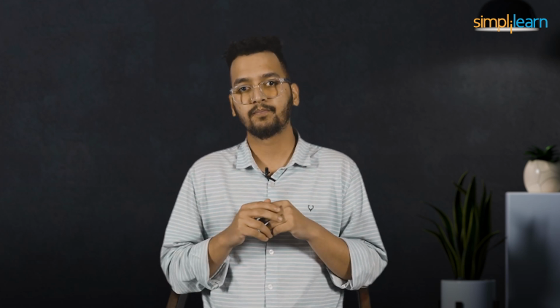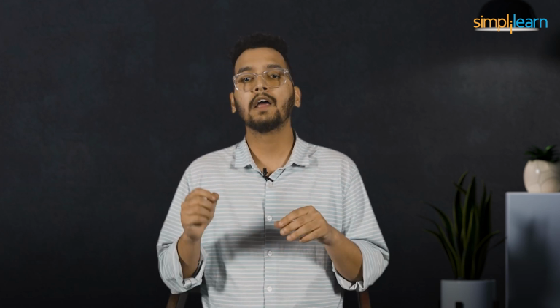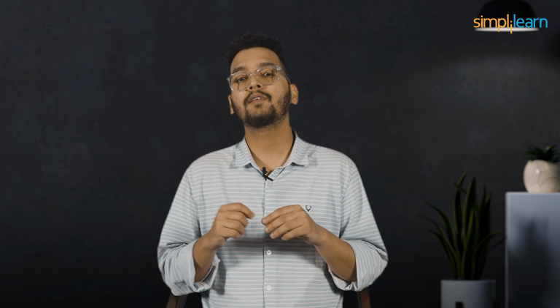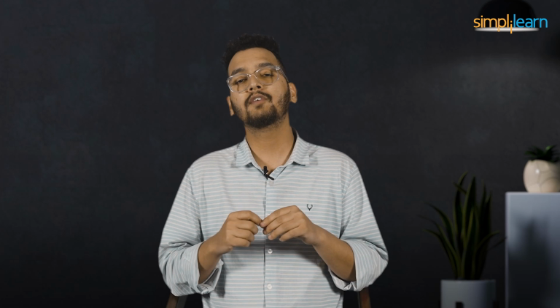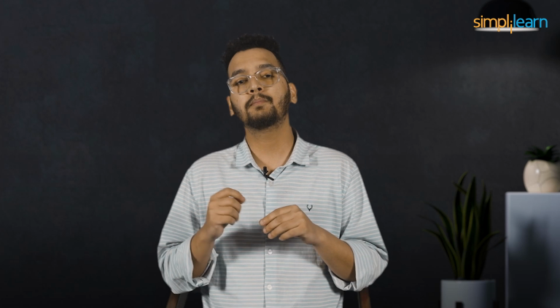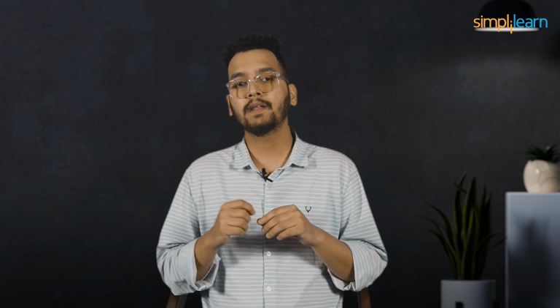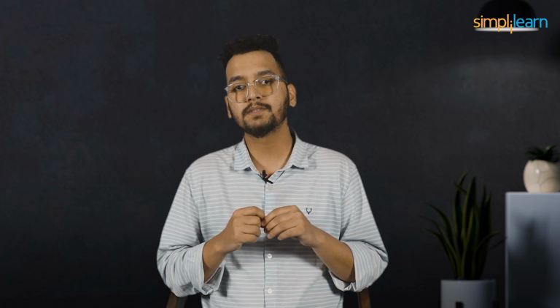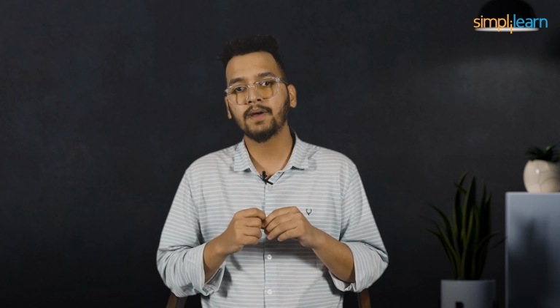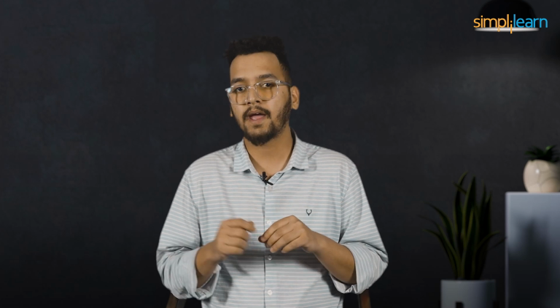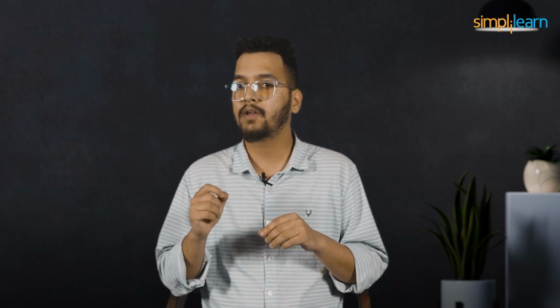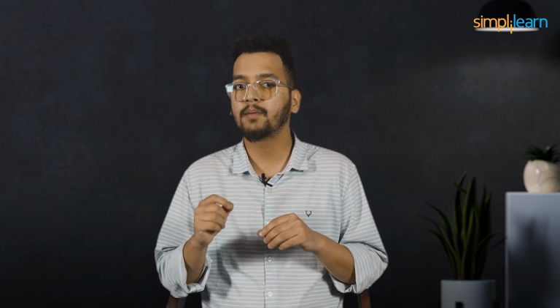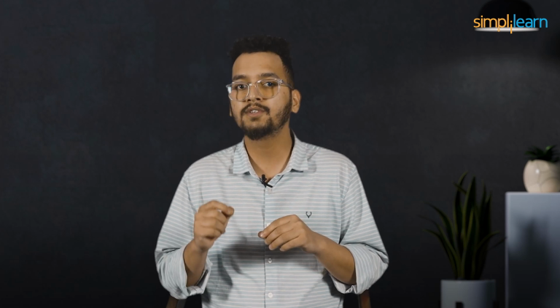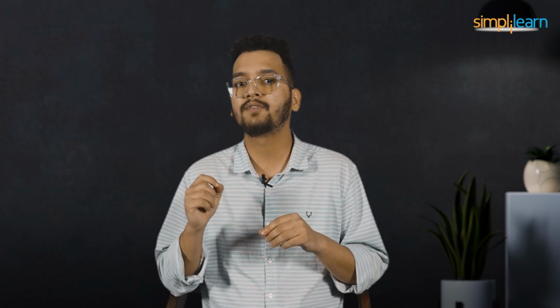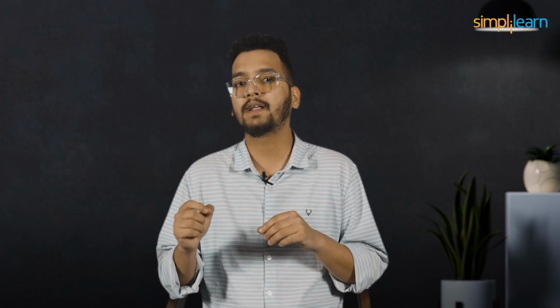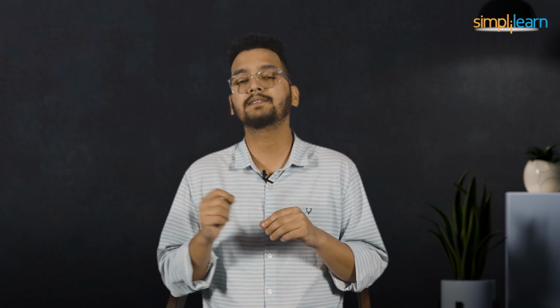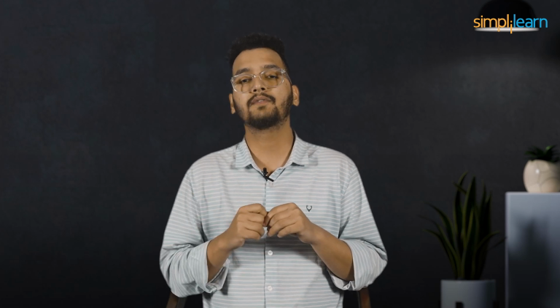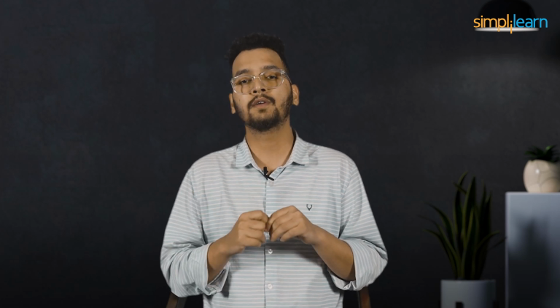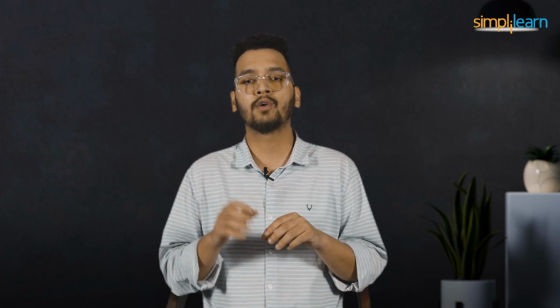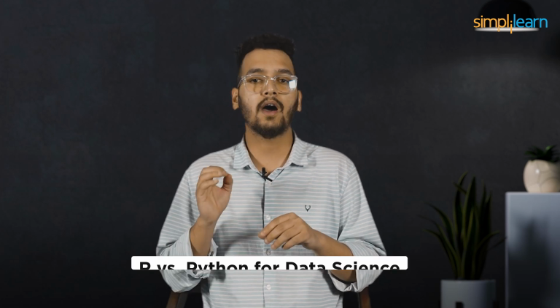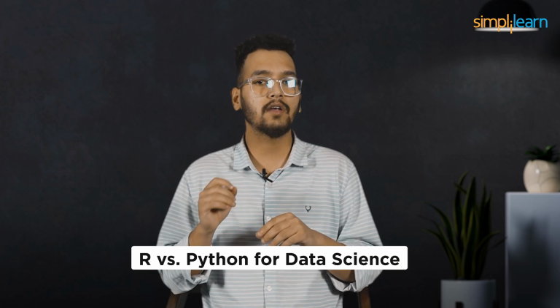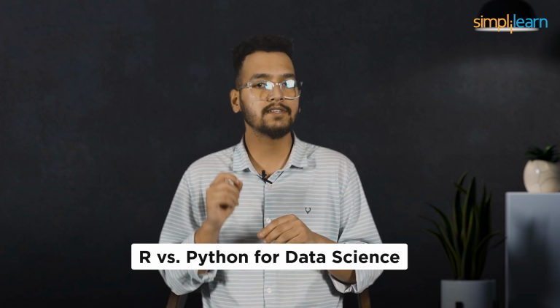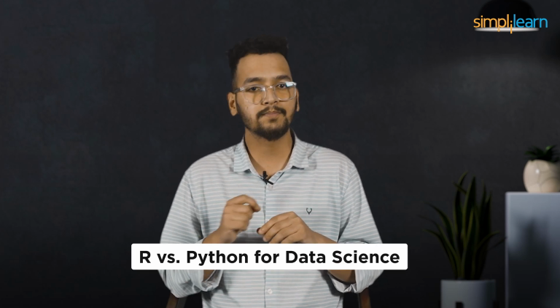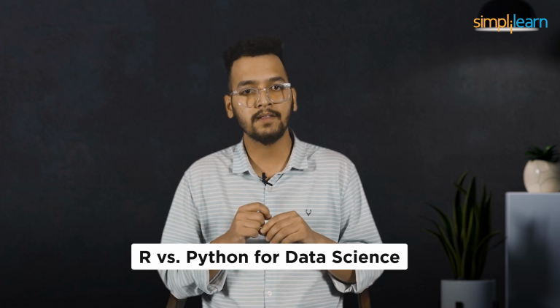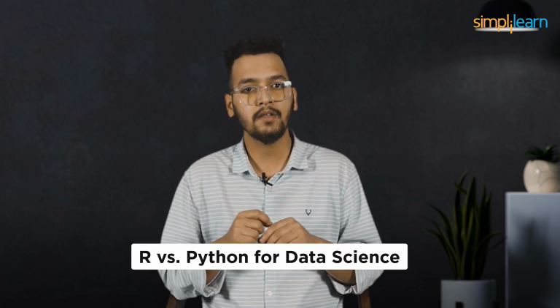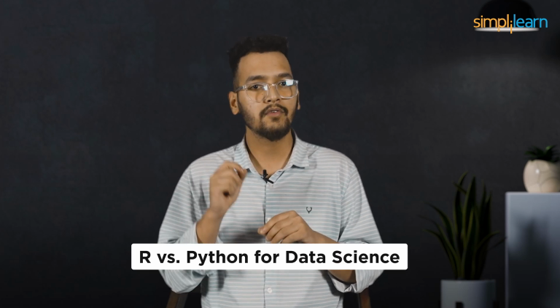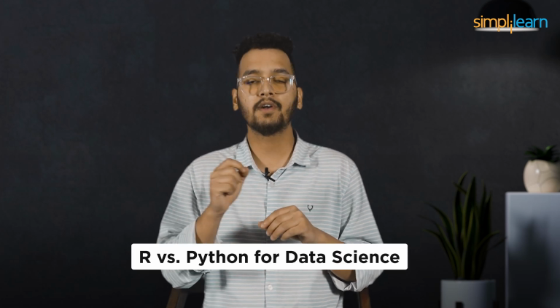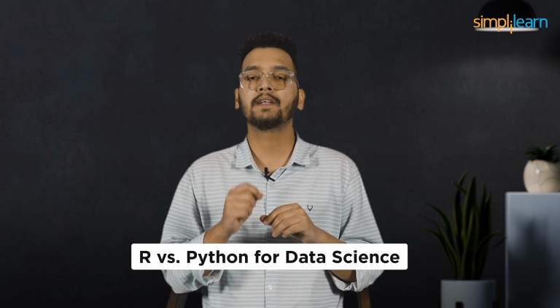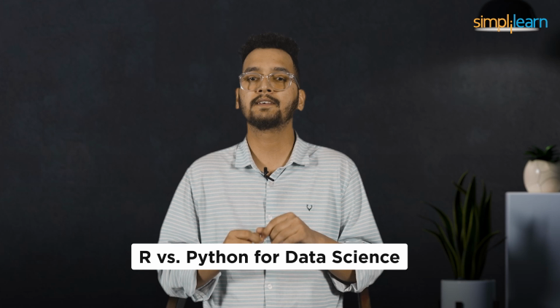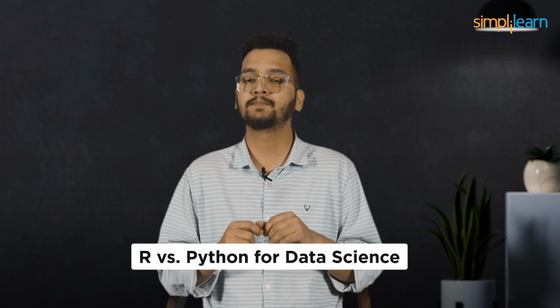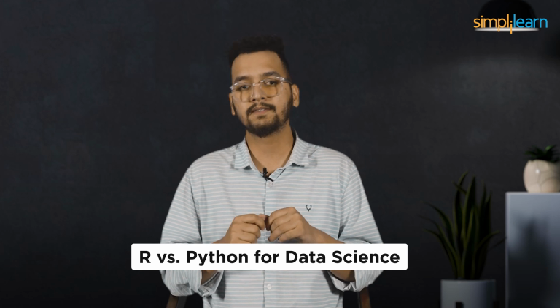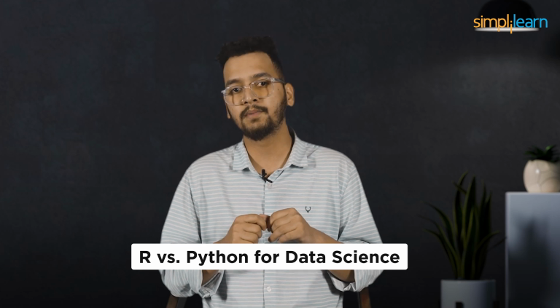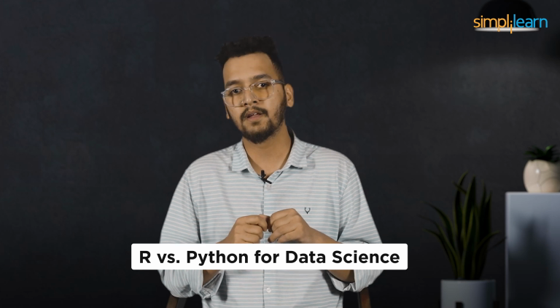Hello everyone, my name is Mayang and welcome to this fantastic video on R versus Python for data science by Simply Learn.